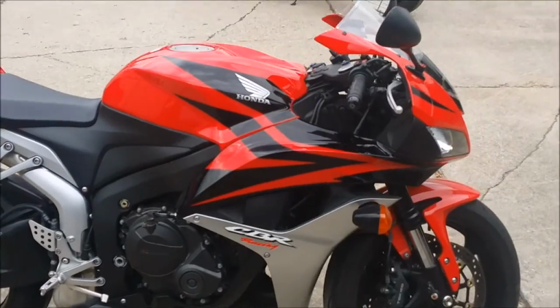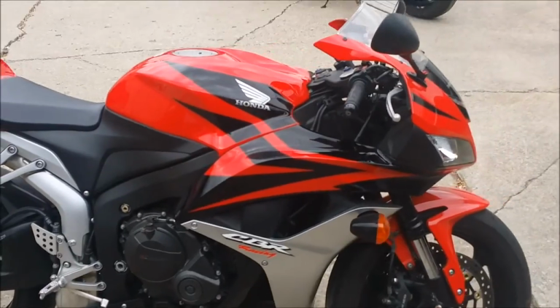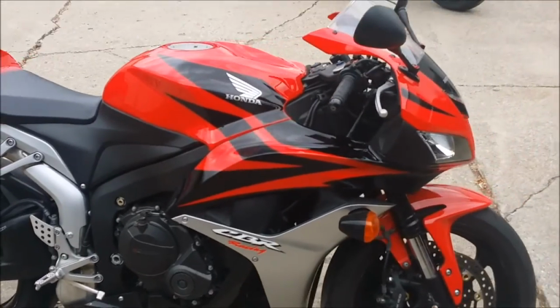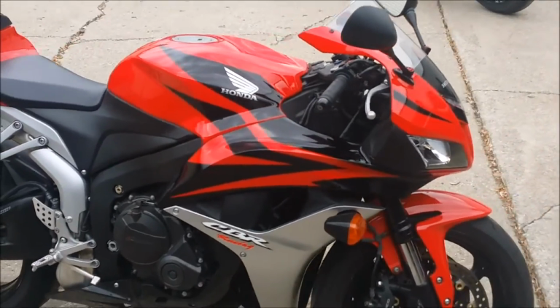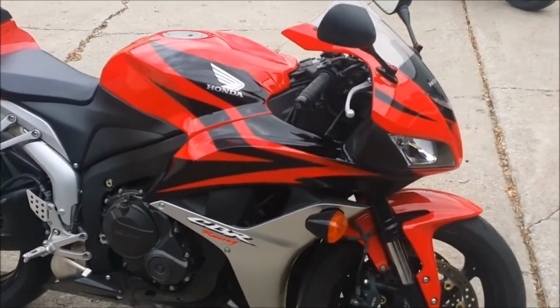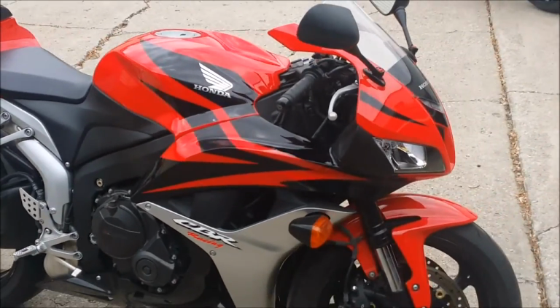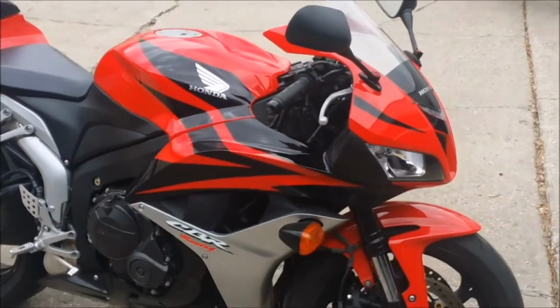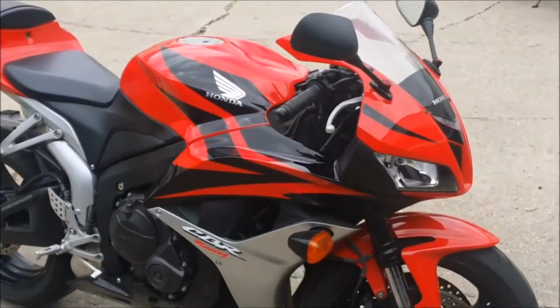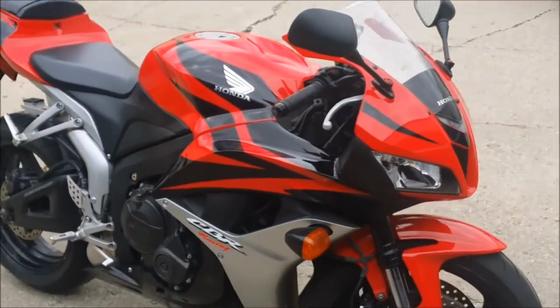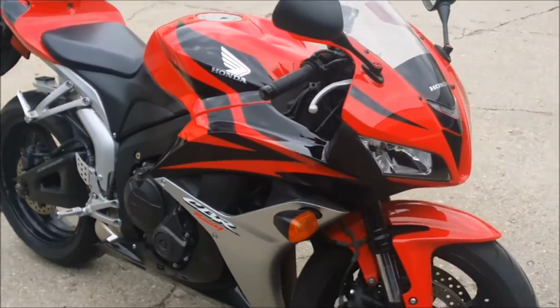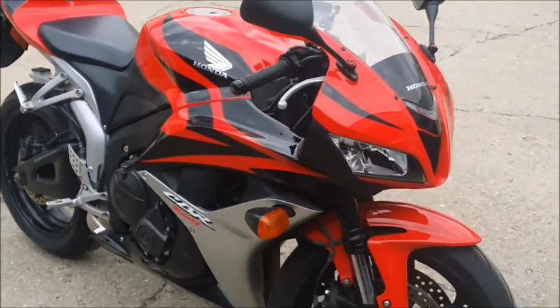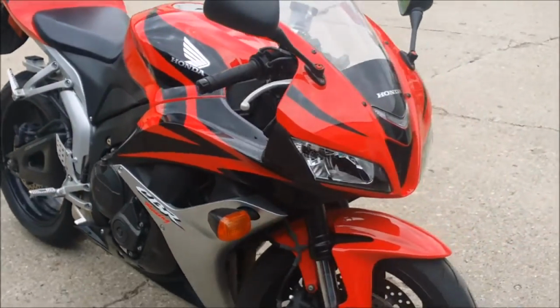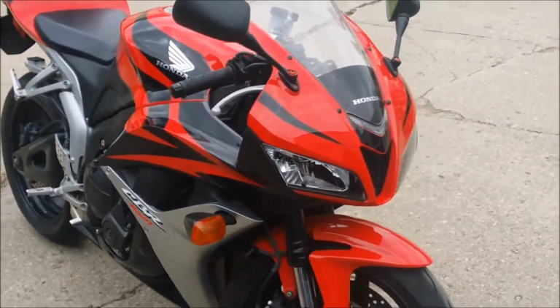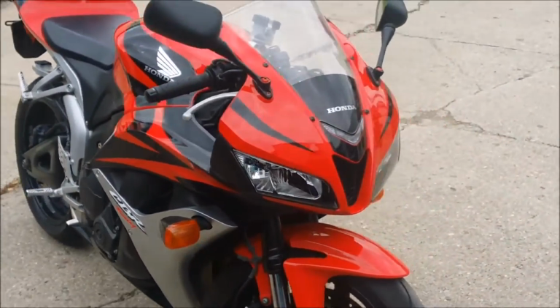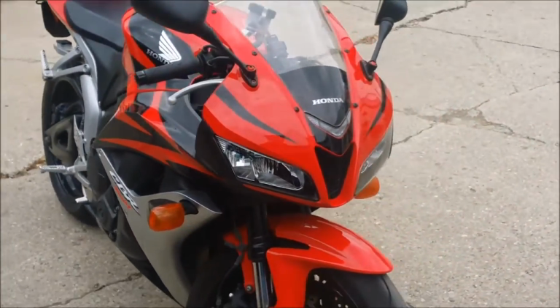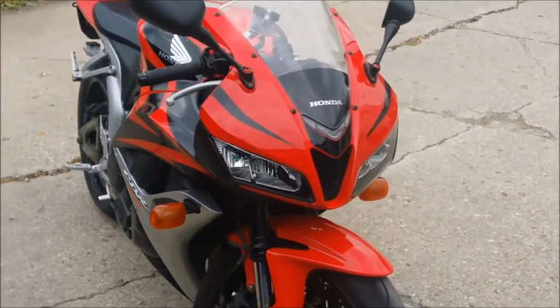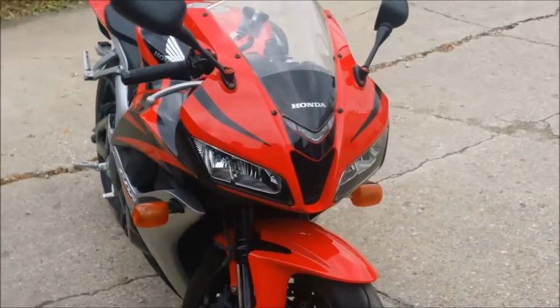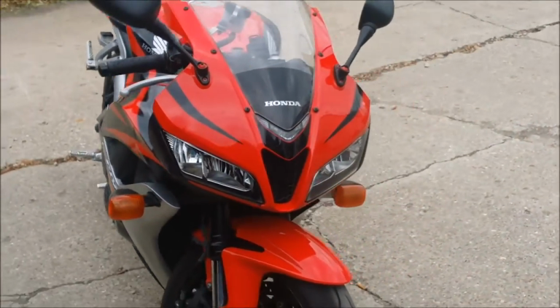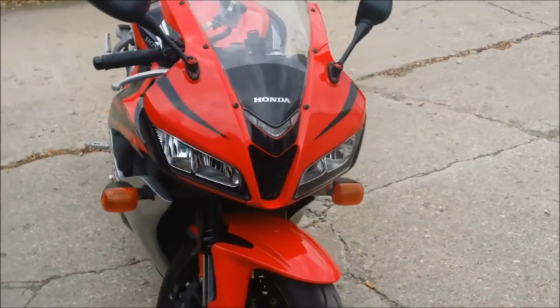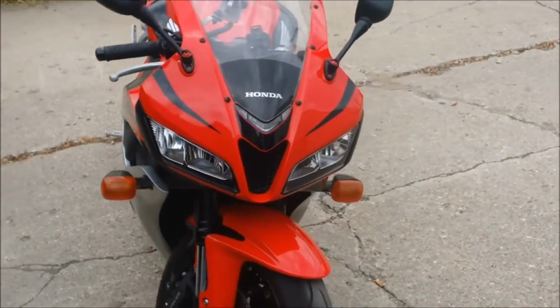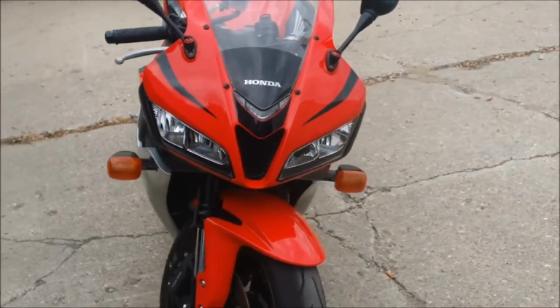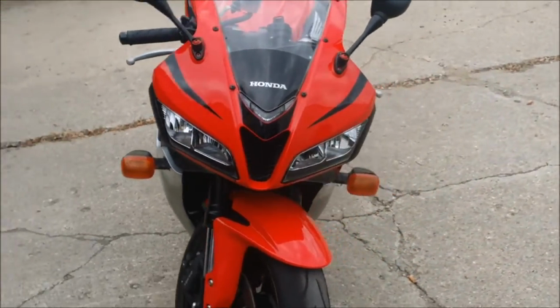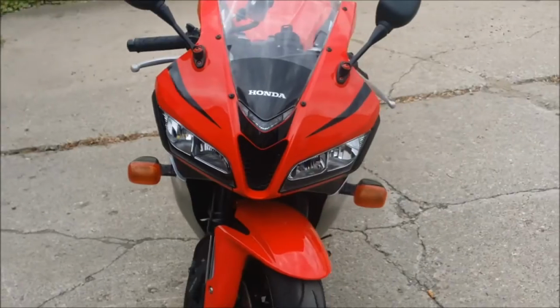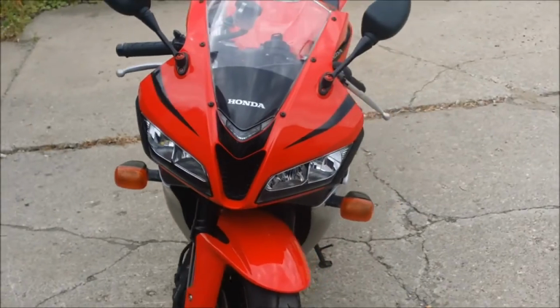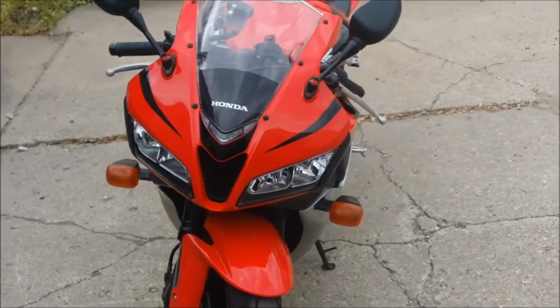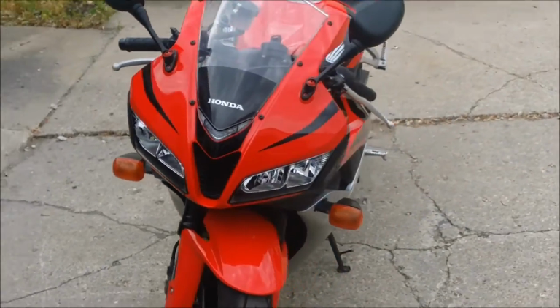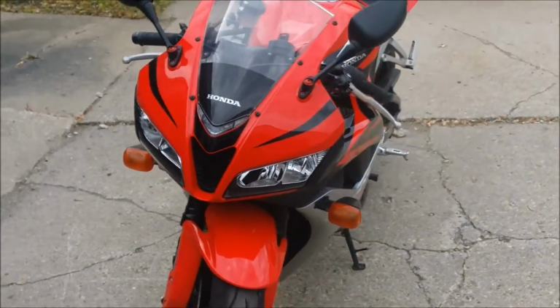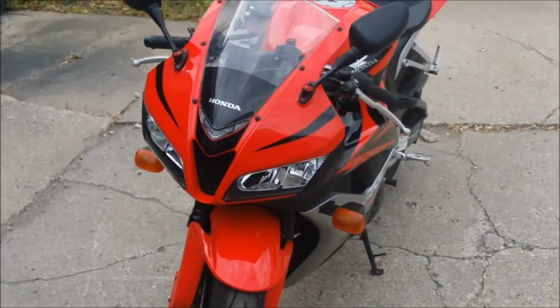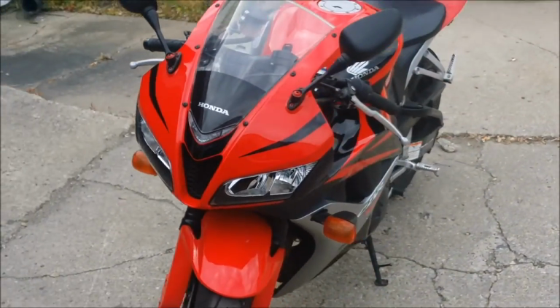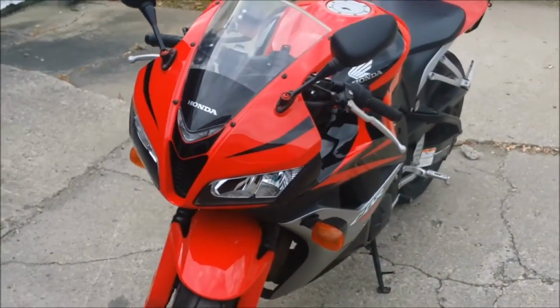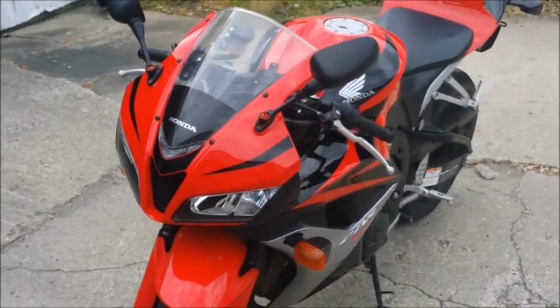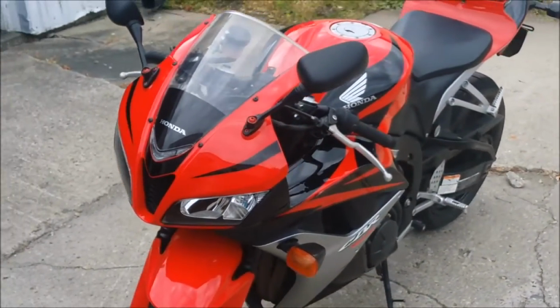It's nice, it's clean, and it needs nothing. Gas and go. Check out ApprovalPowerSports.com for financing programs for everyone.